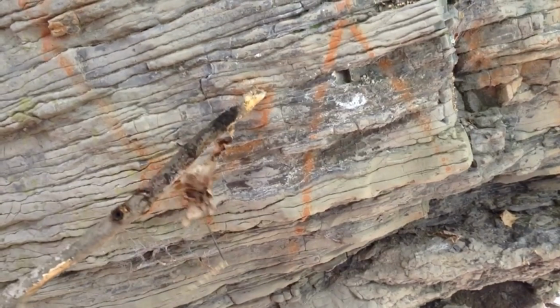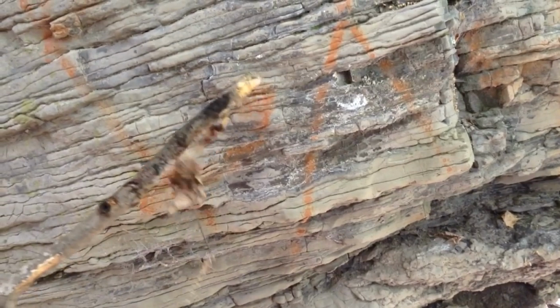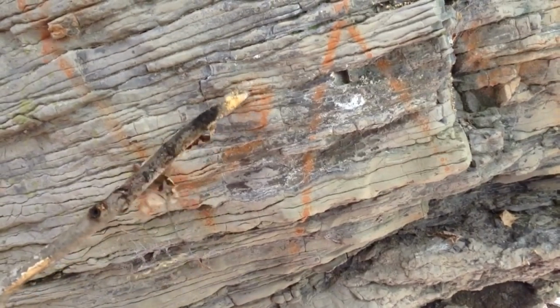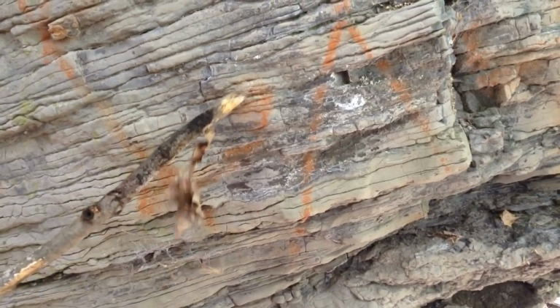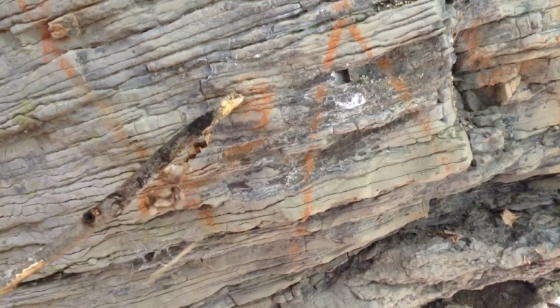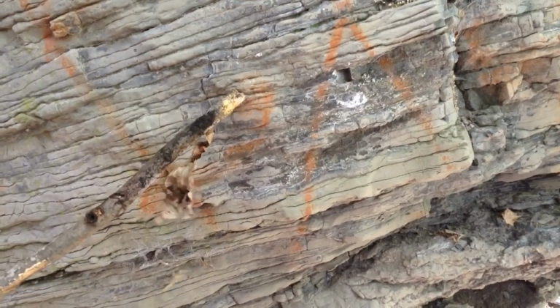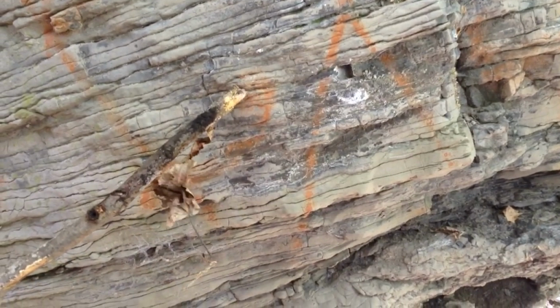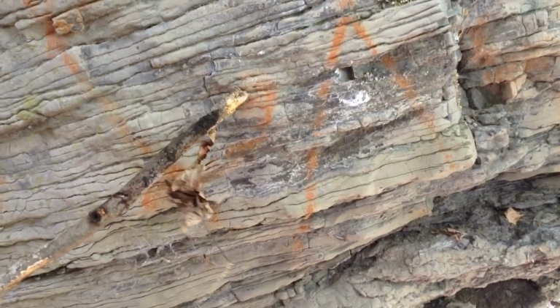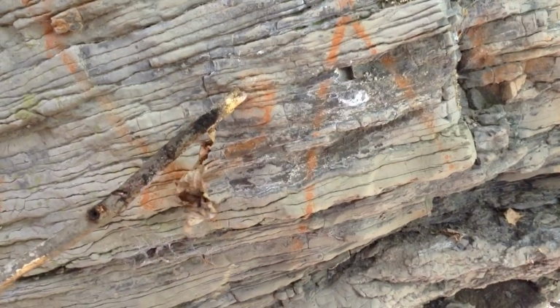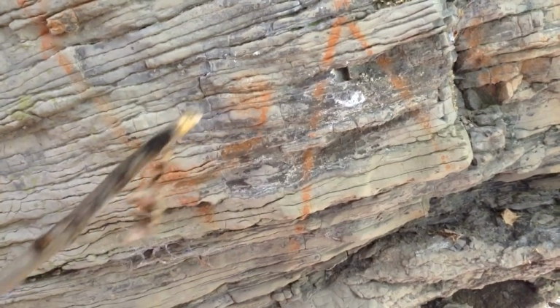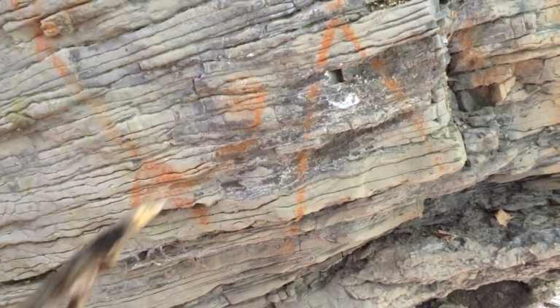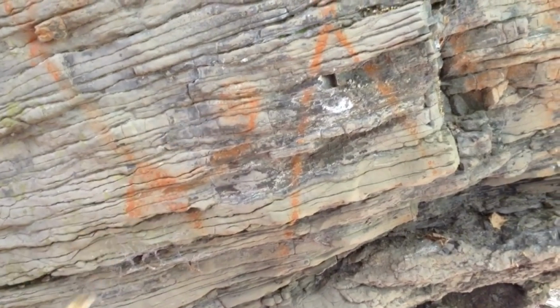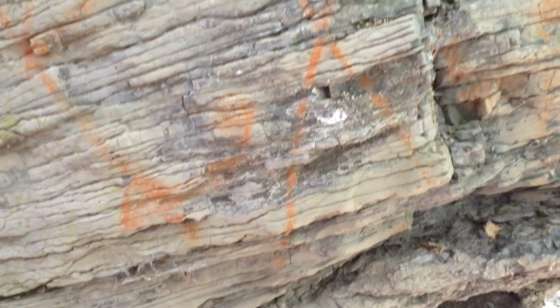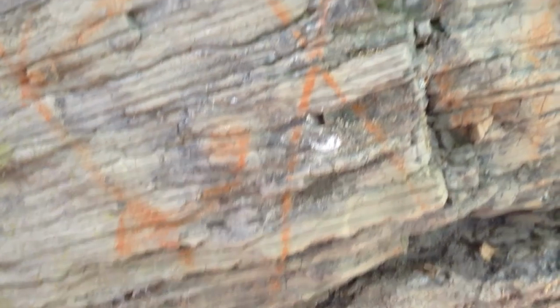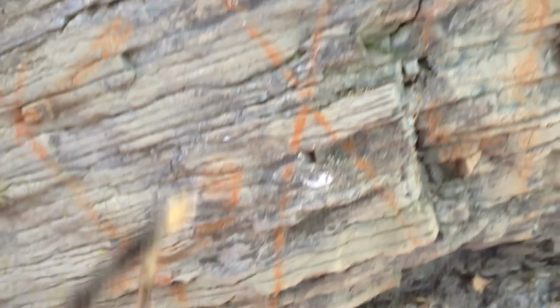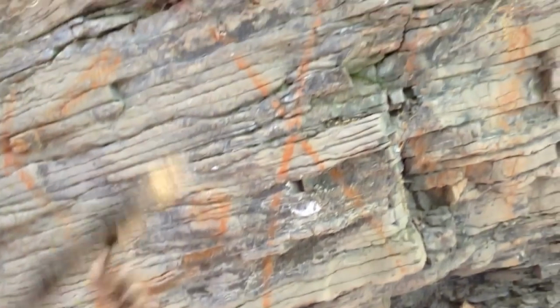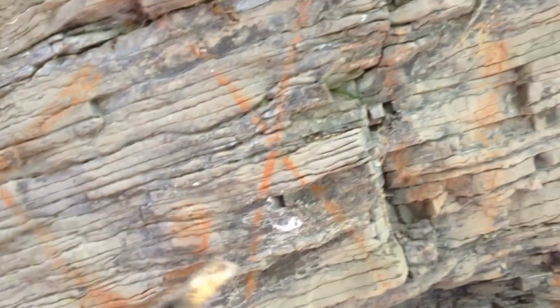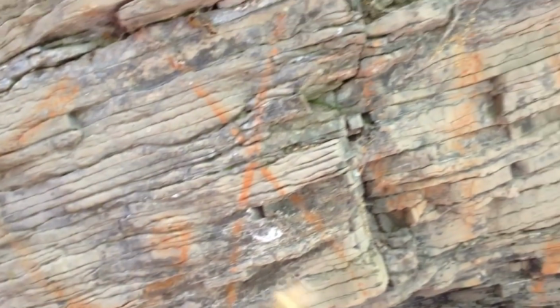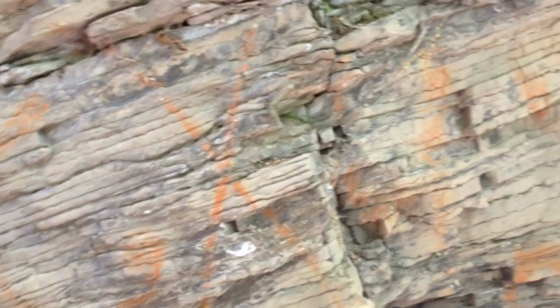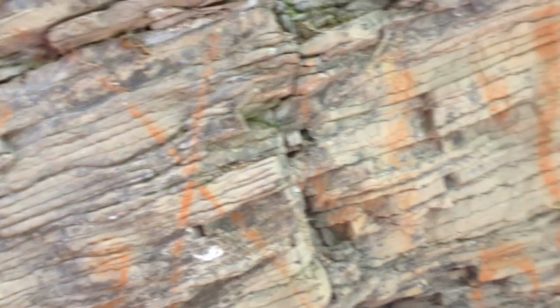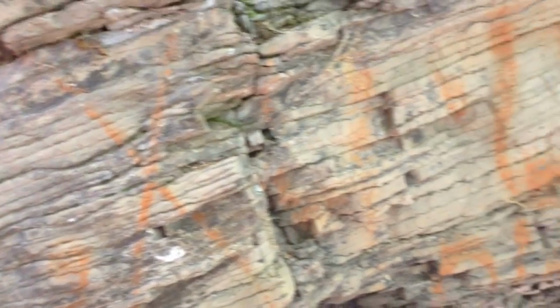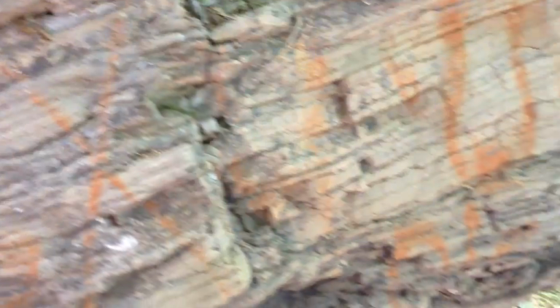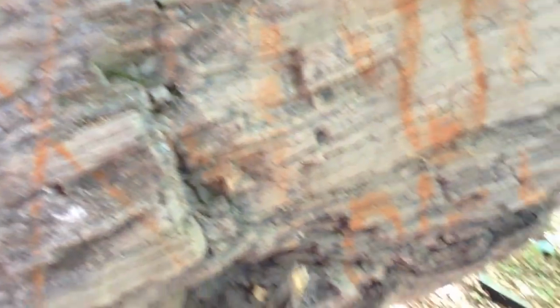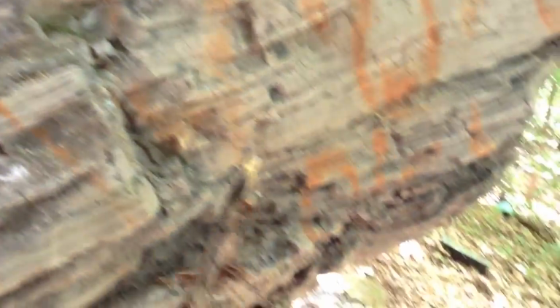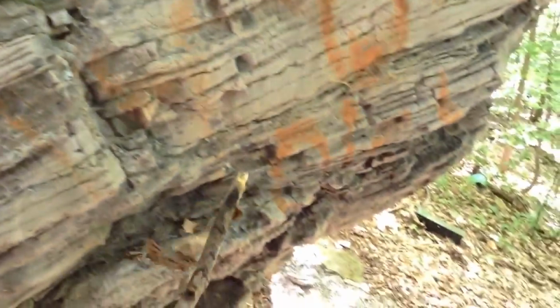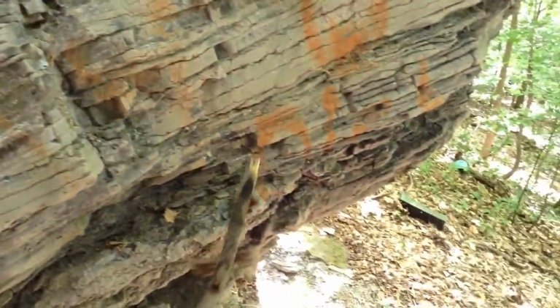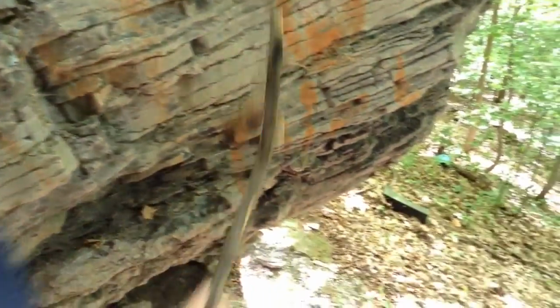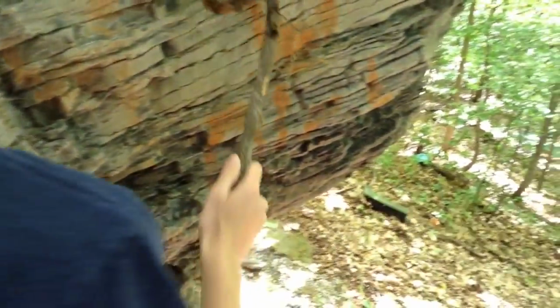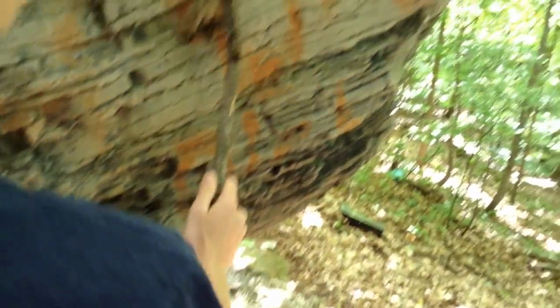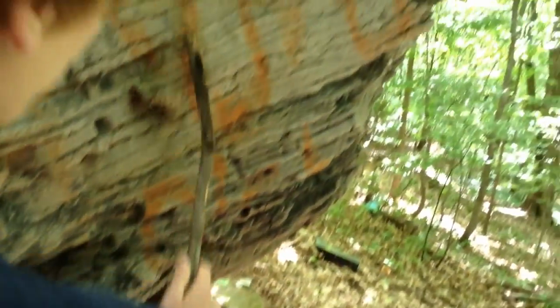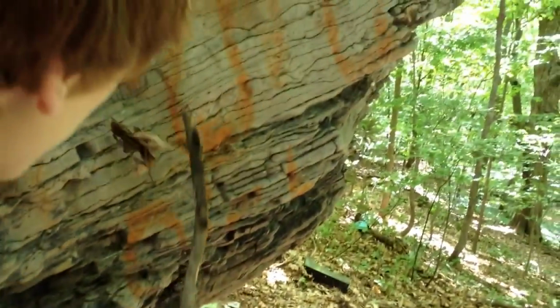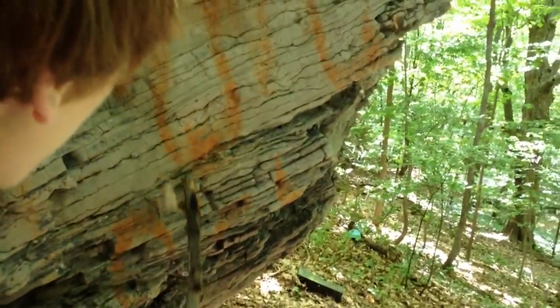This is not spray paint. Oh my god. And igneous intrusions usually happen when there's a dinosaur around.